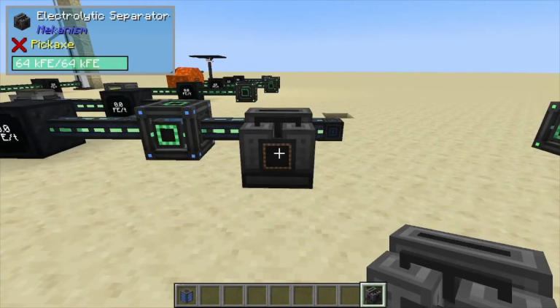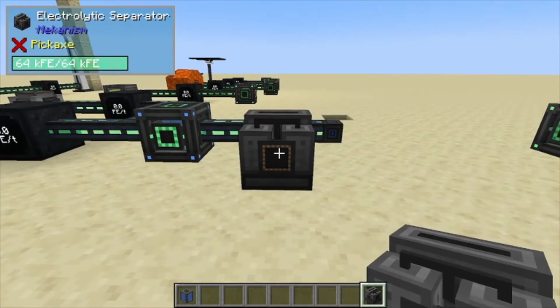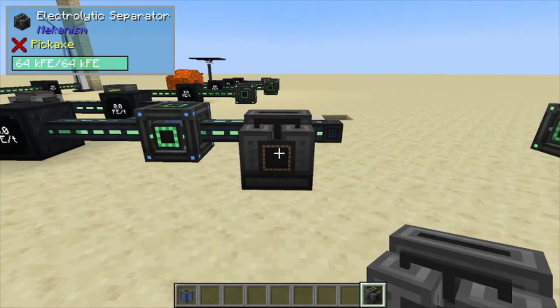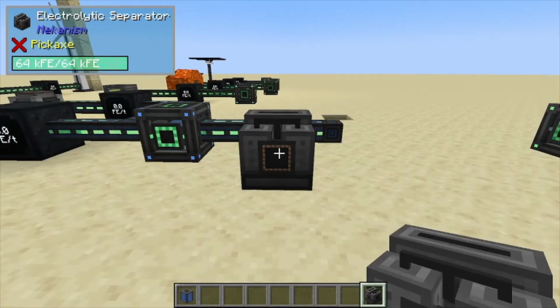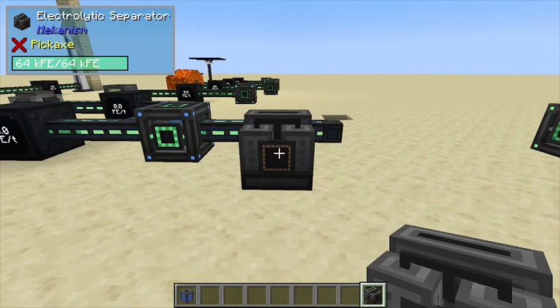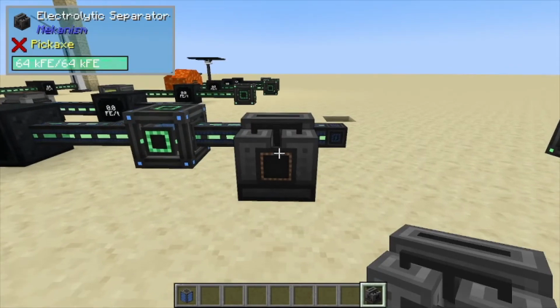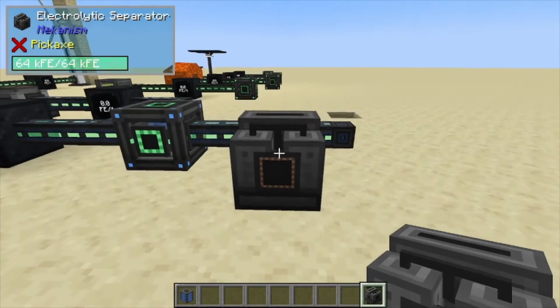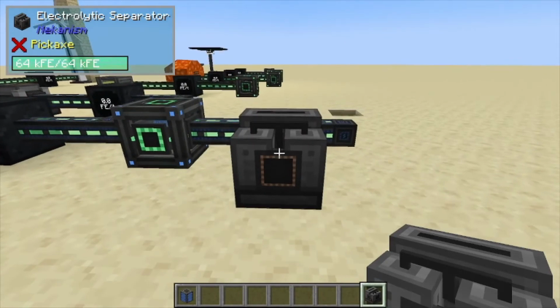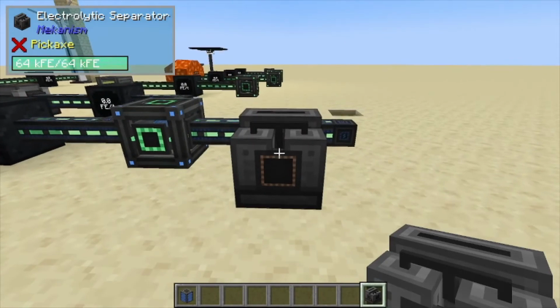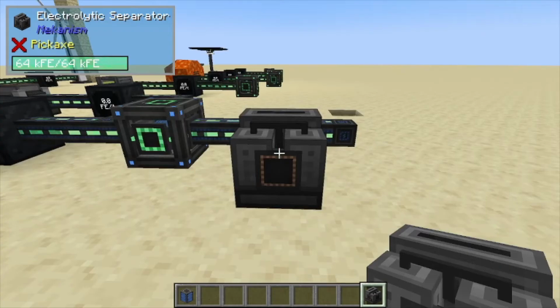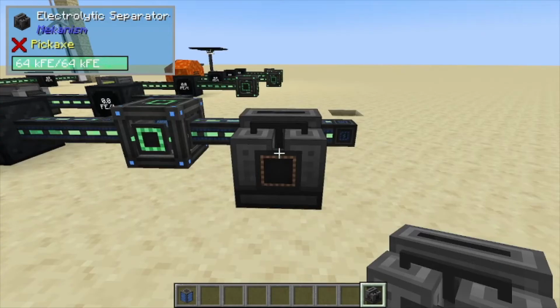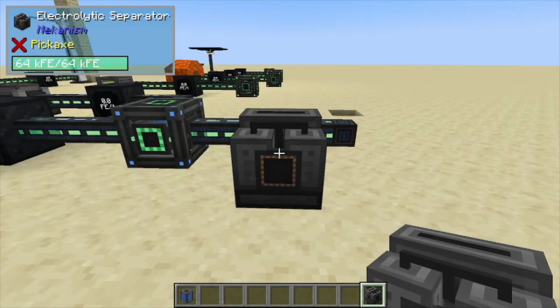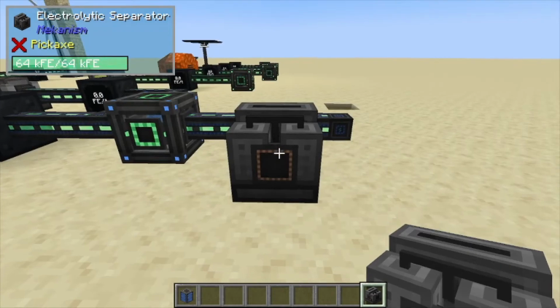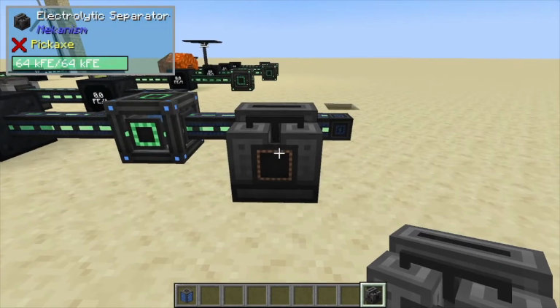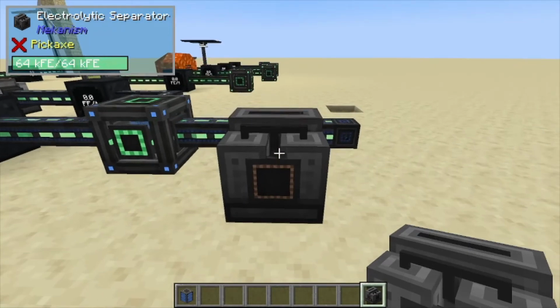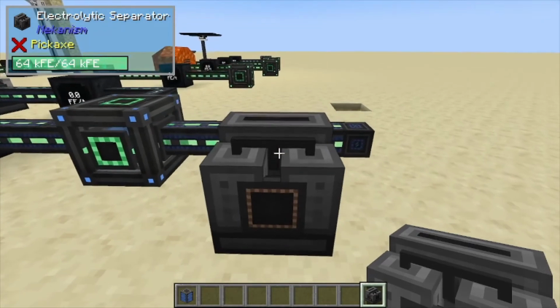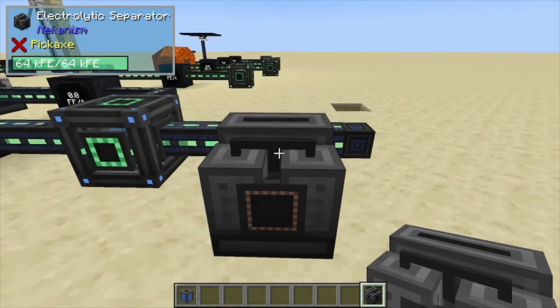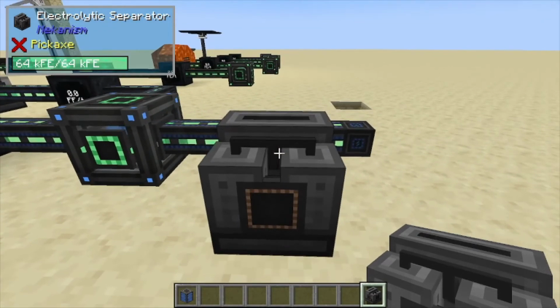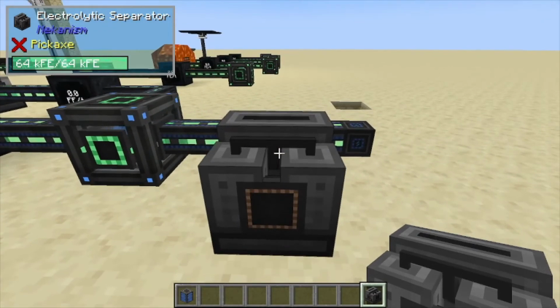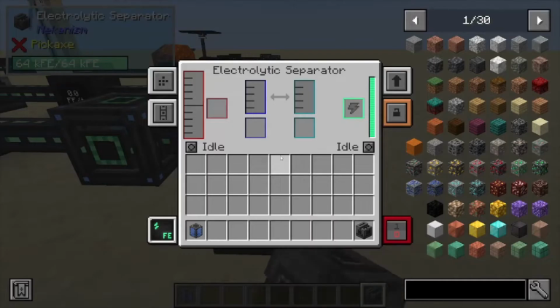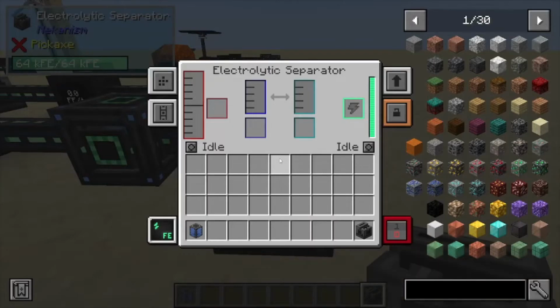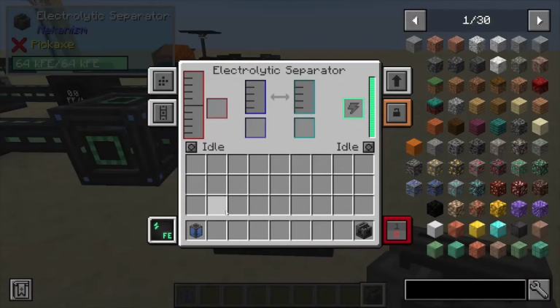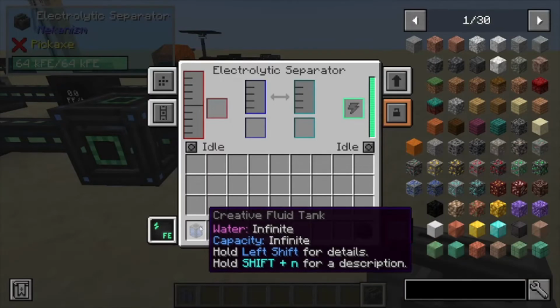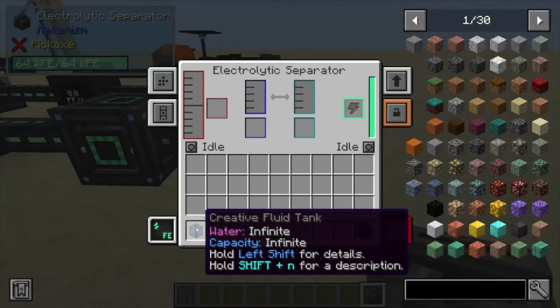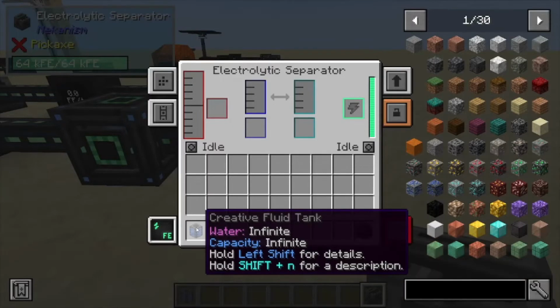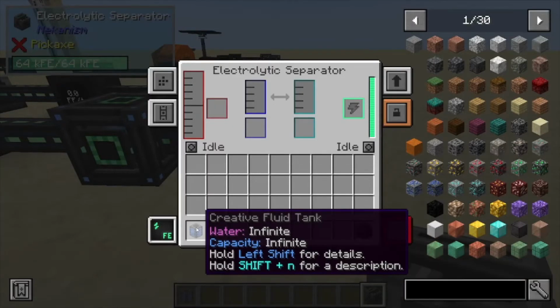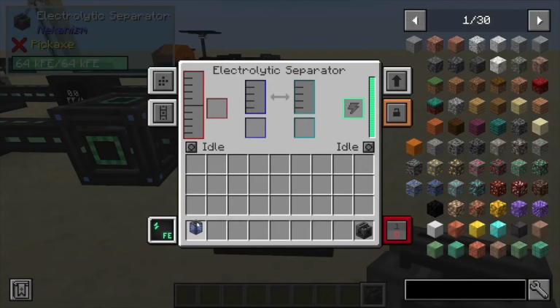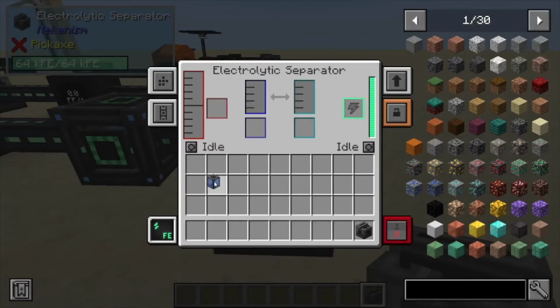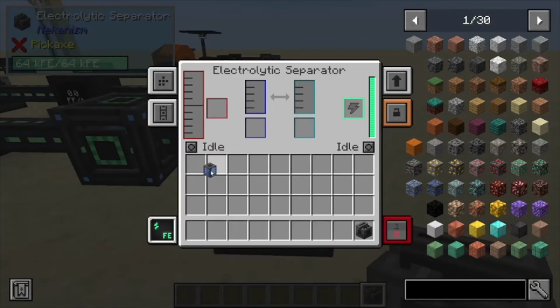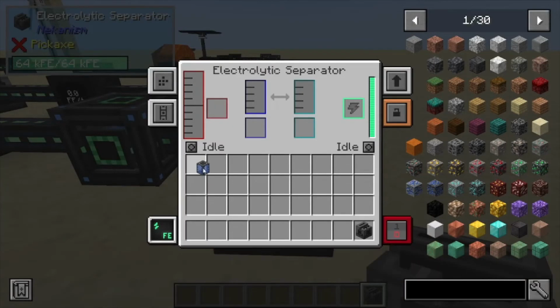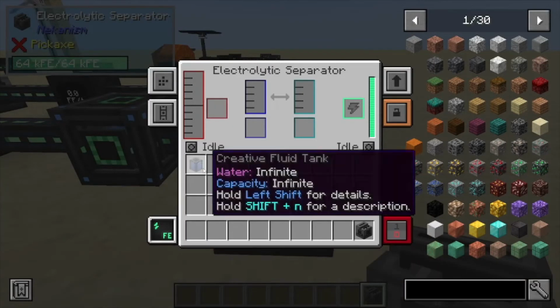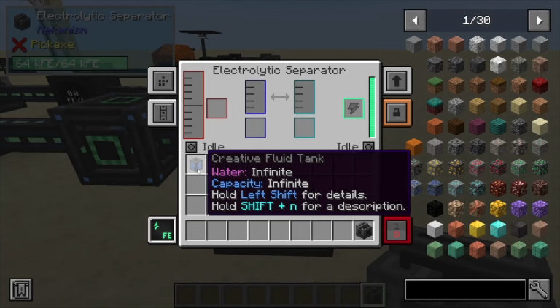Hey, MinecraftMentor here, and today we're going over the Electrolux Separator. This one doesn't have a lot of recipes, but the main one is literally water.